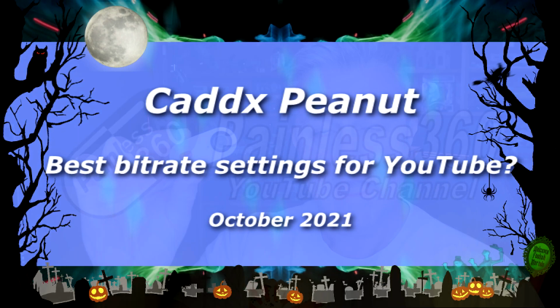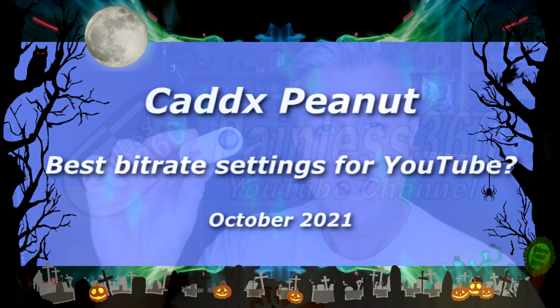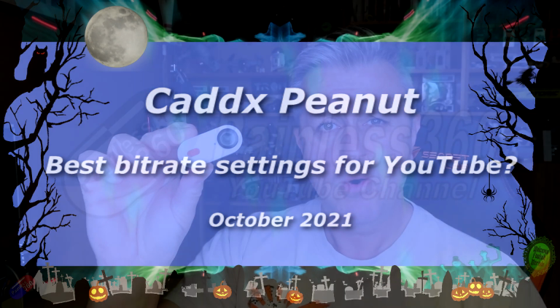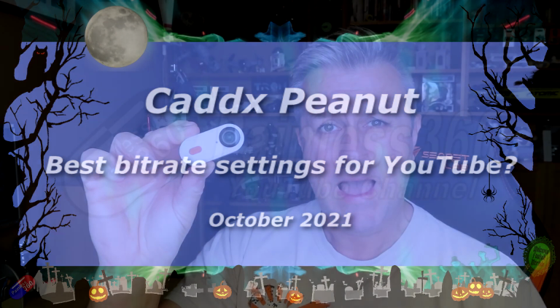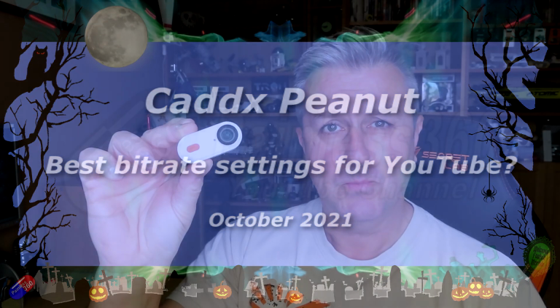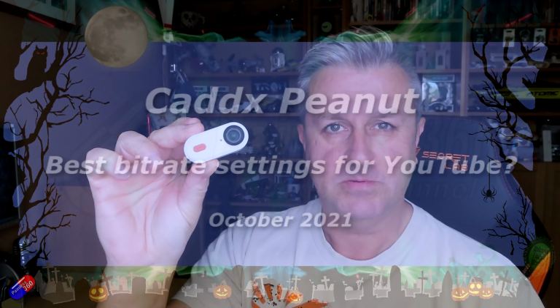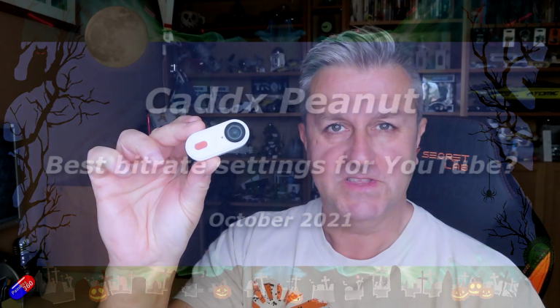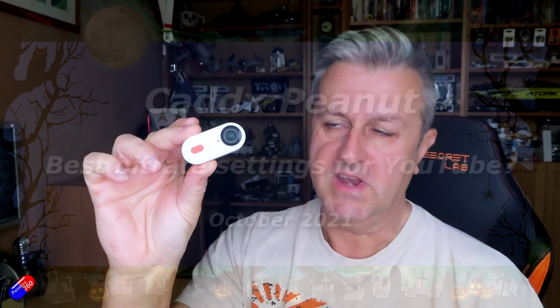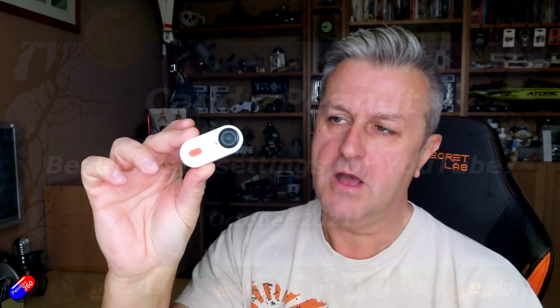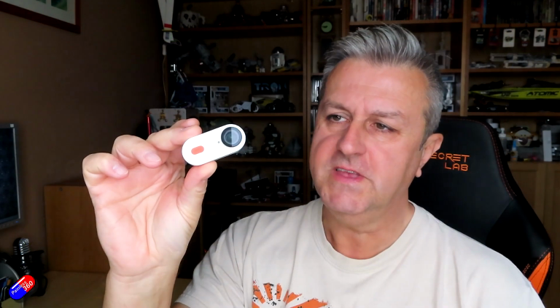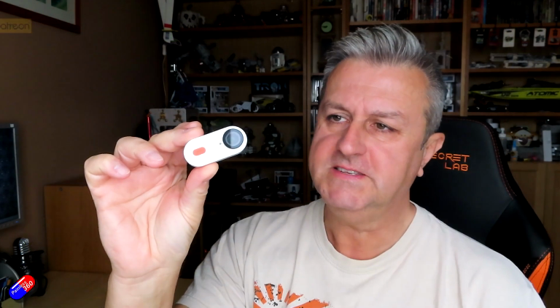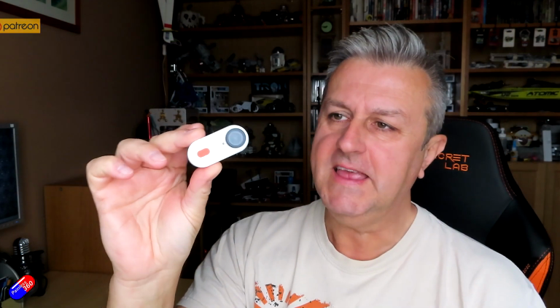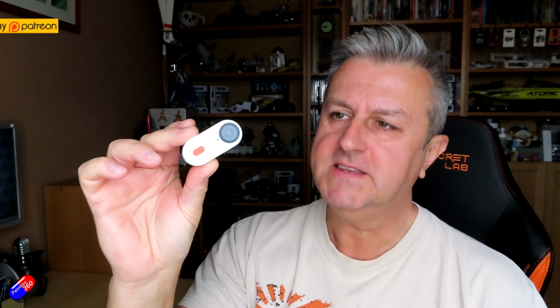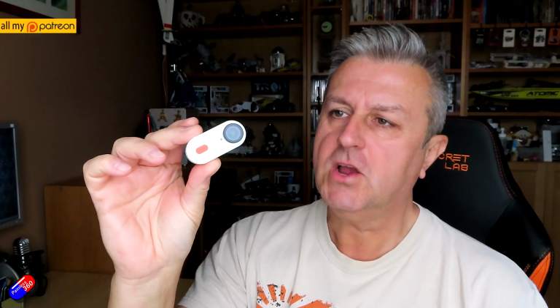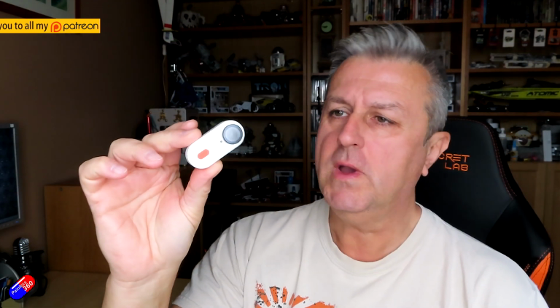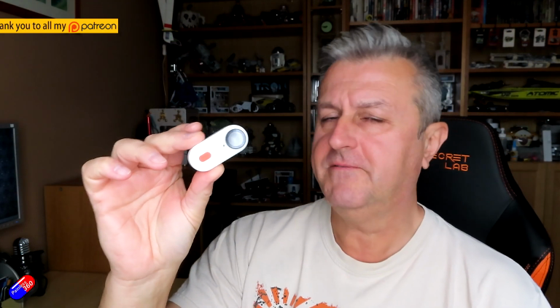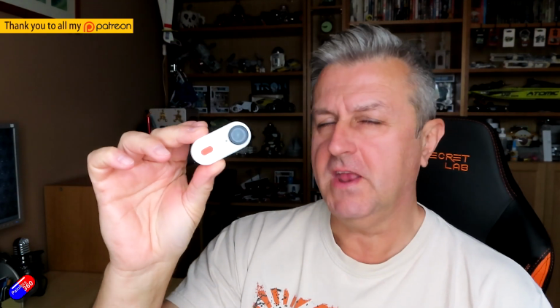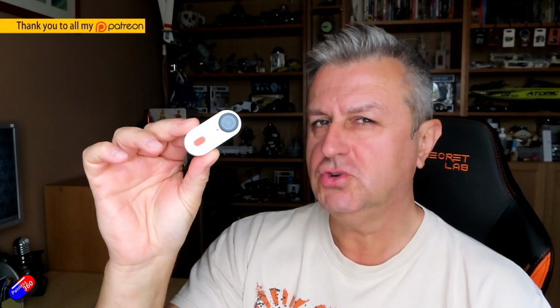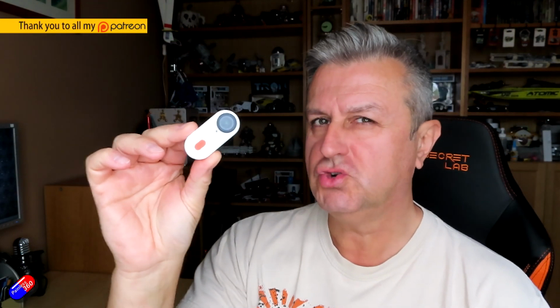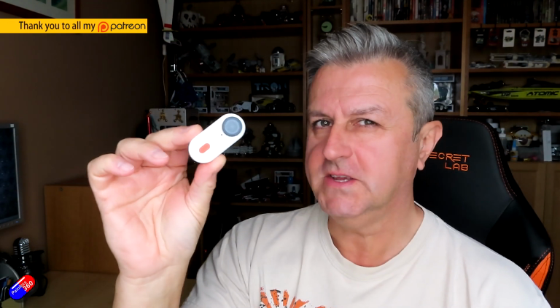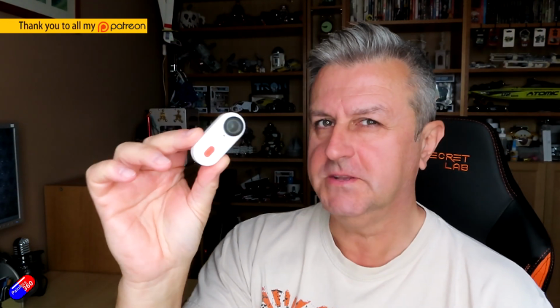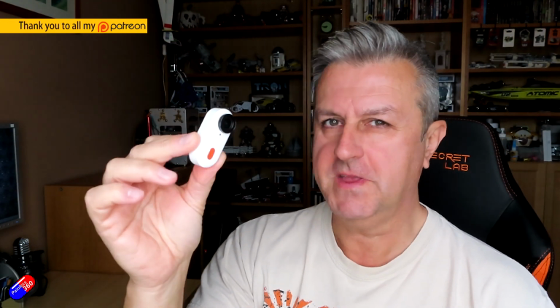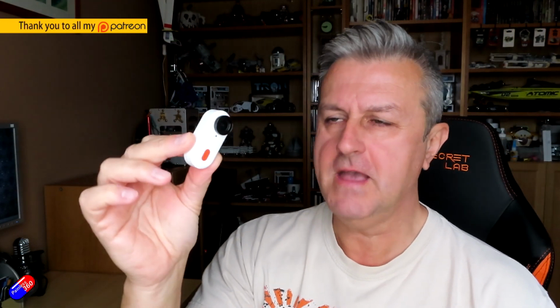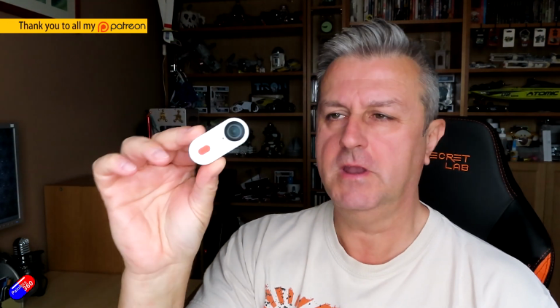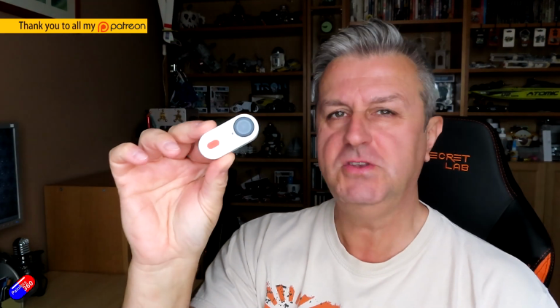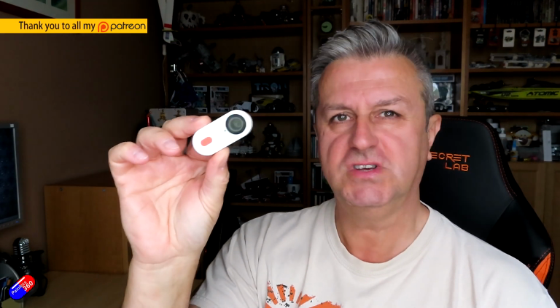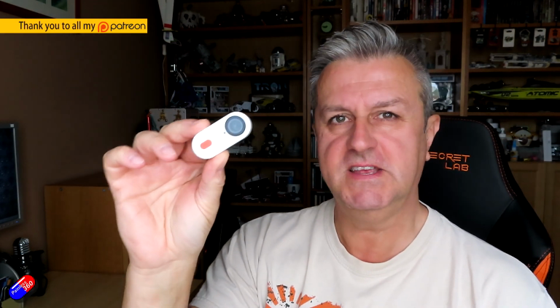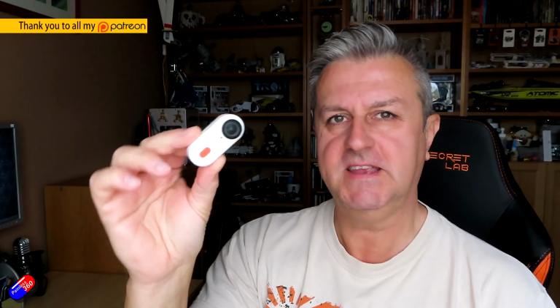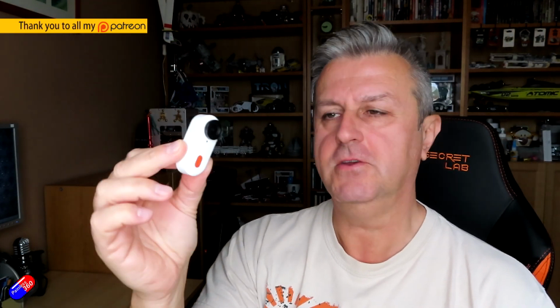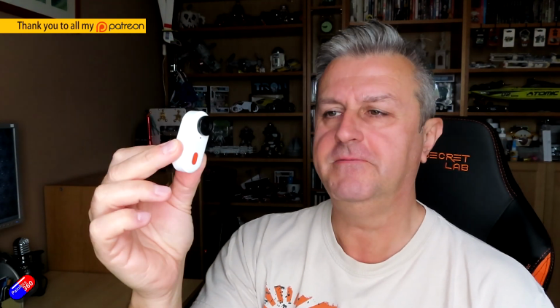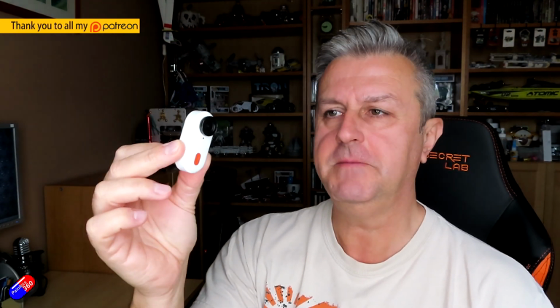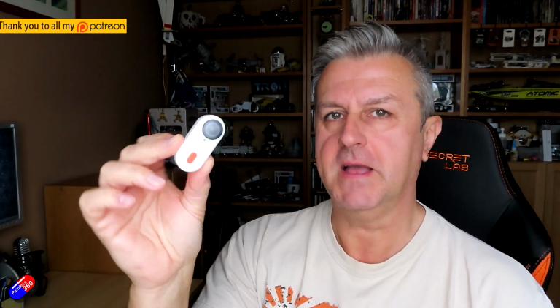Hello and welcome to the video. This is a quick video to try something out and I'm interested in your feedback.